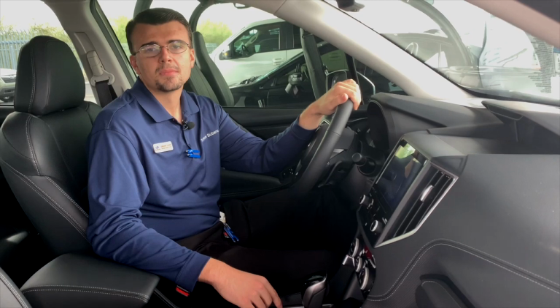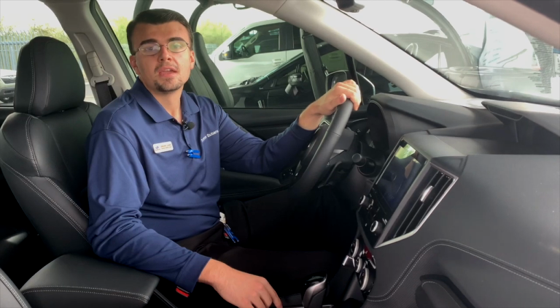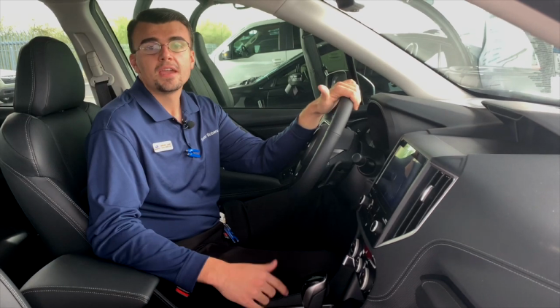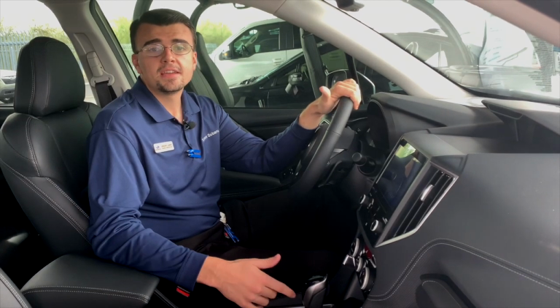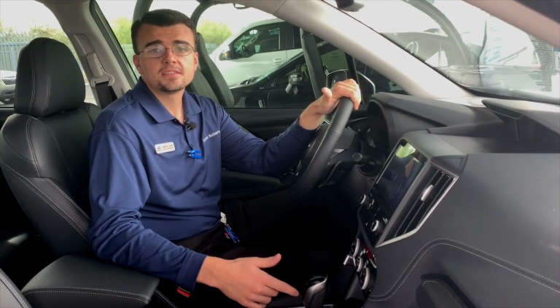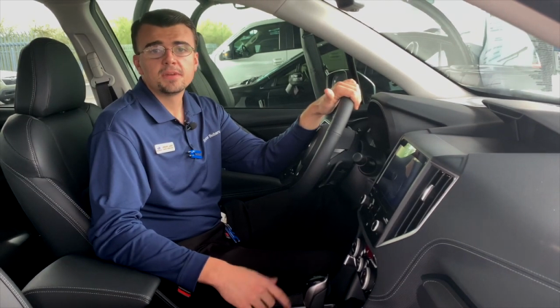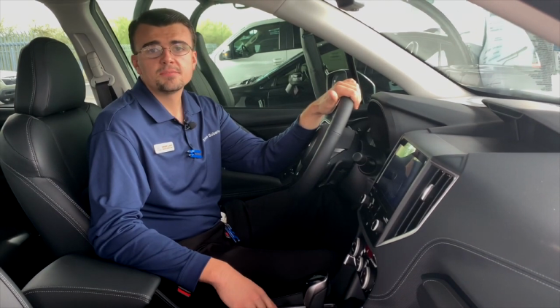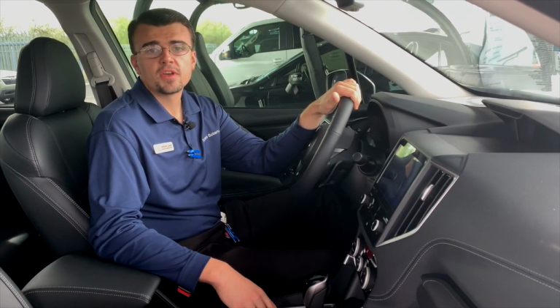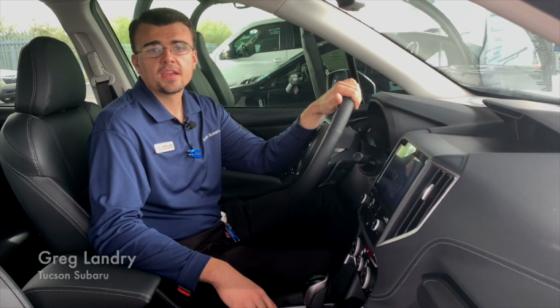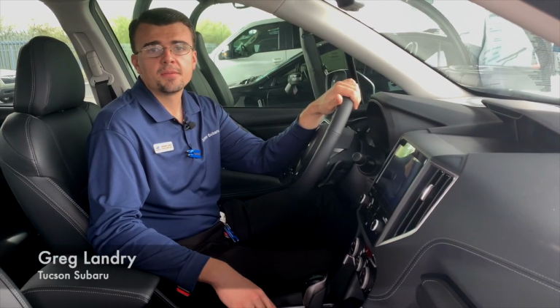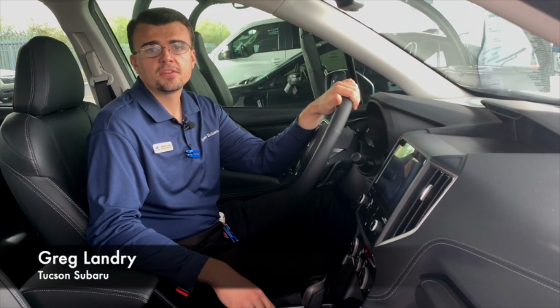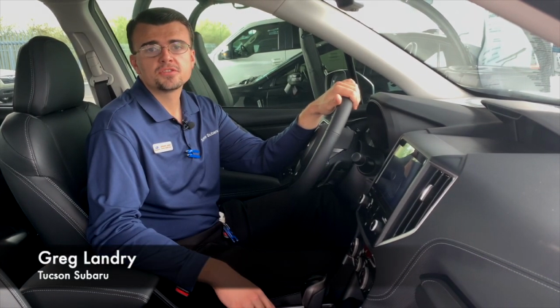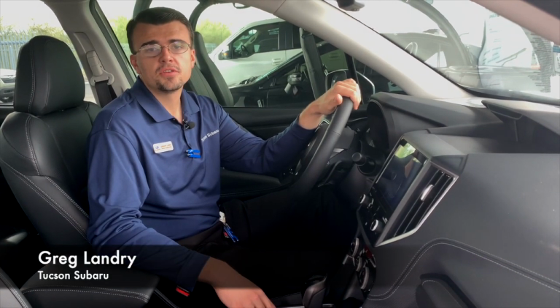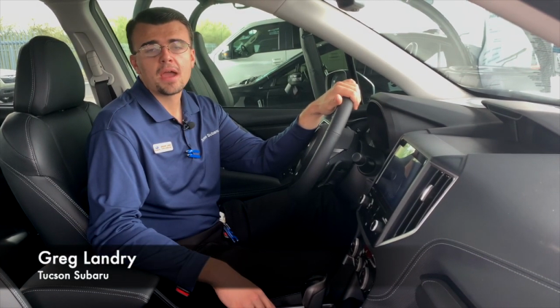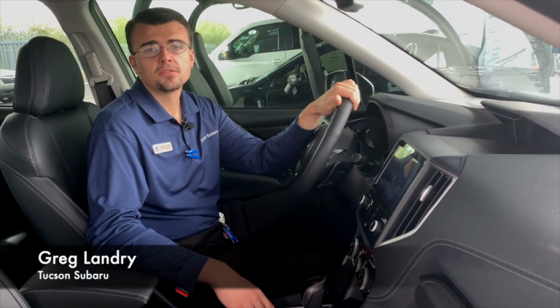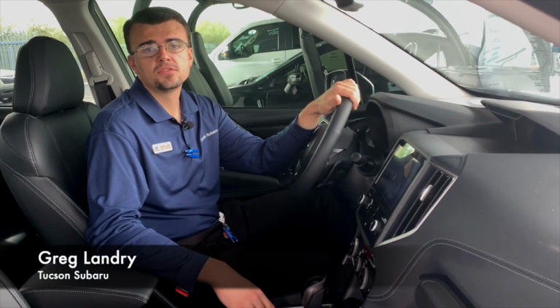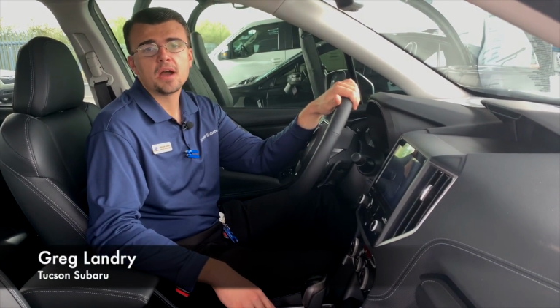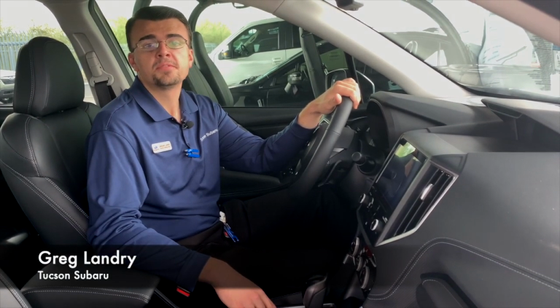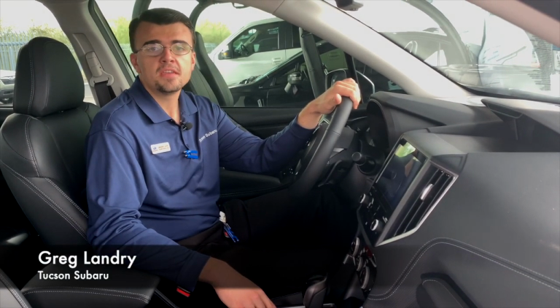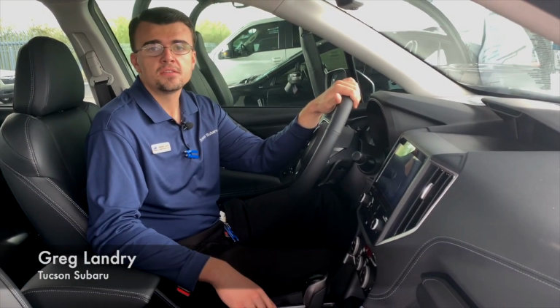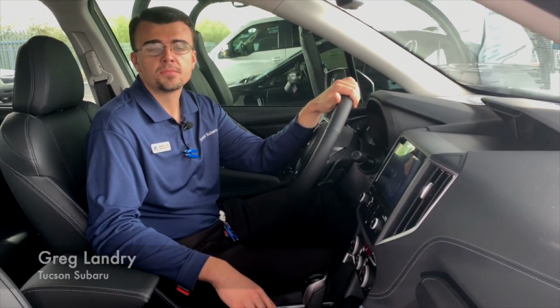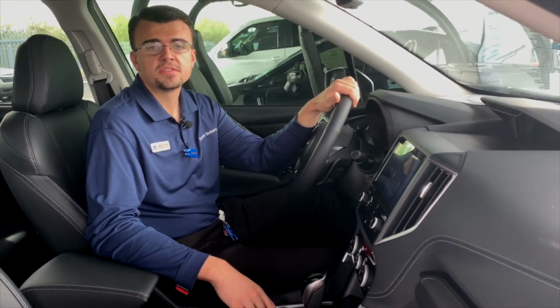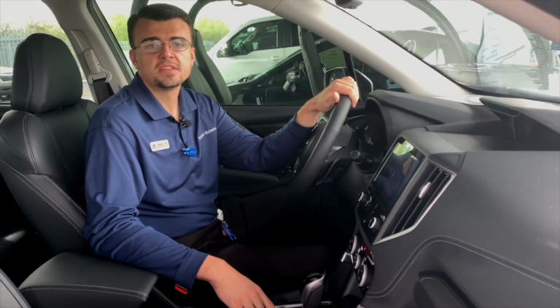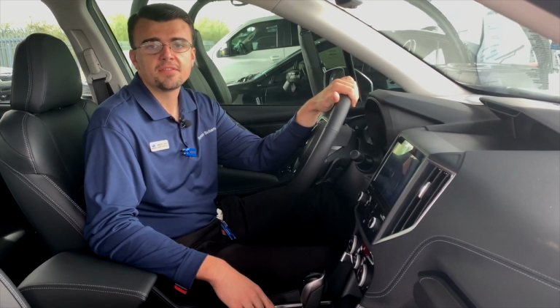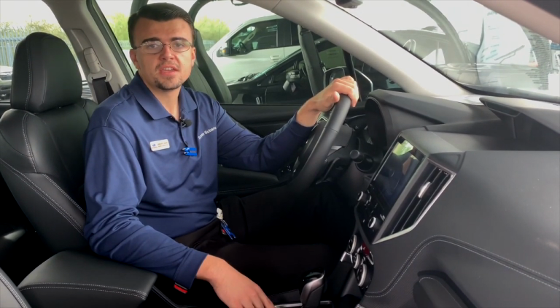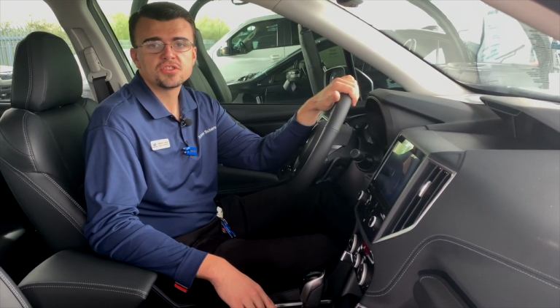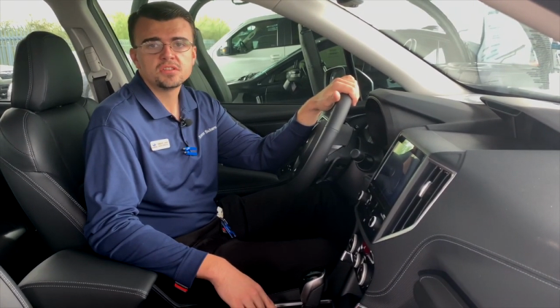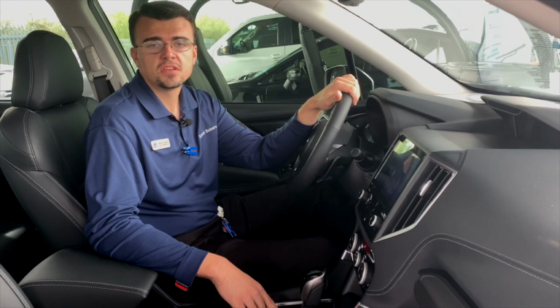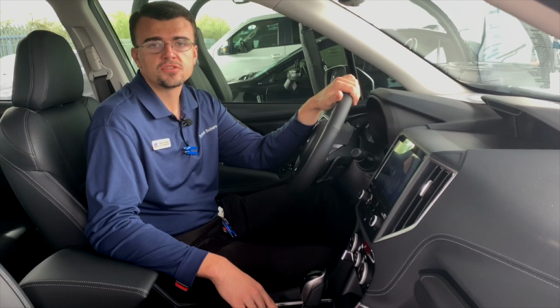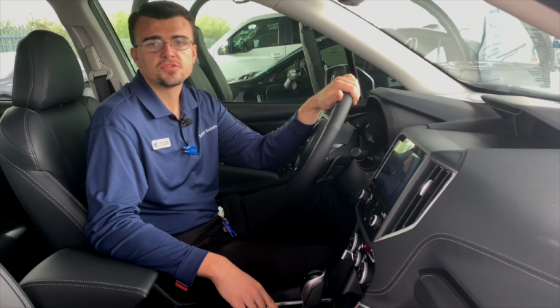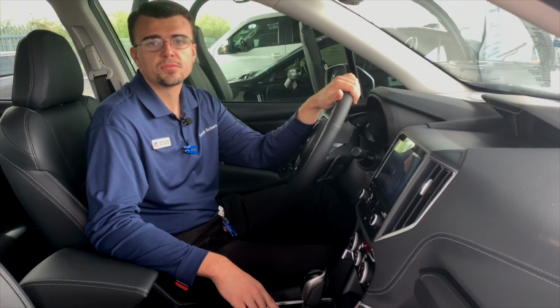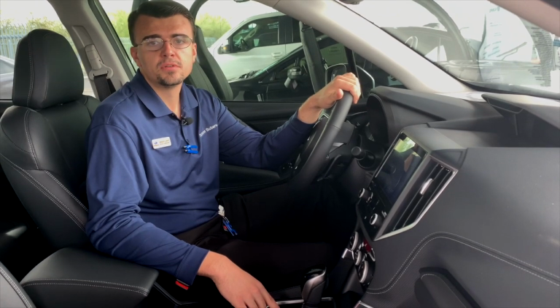Hey guys, my name's Greg. I'm here to show you how to update your built-in navigation in your Subaru.